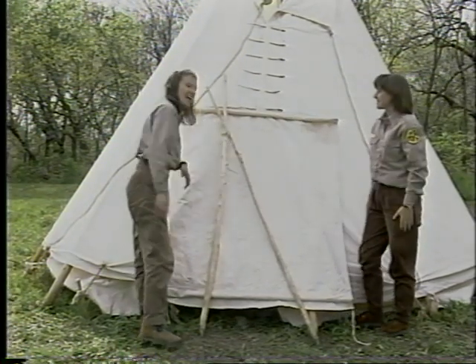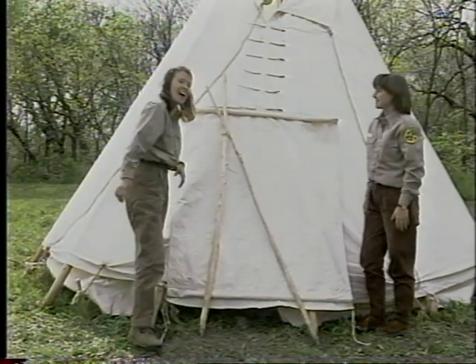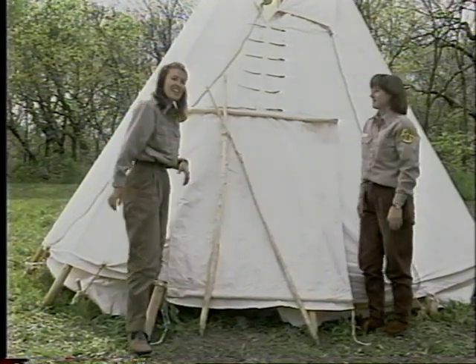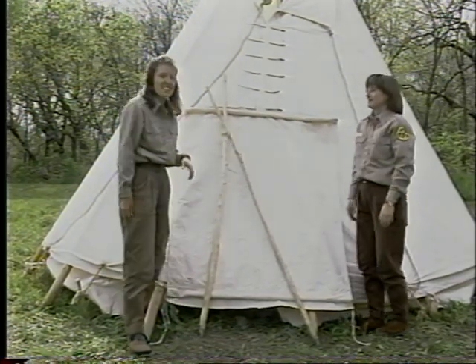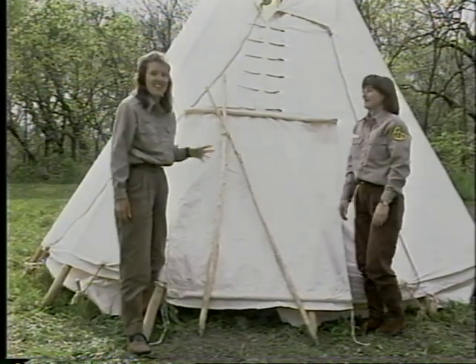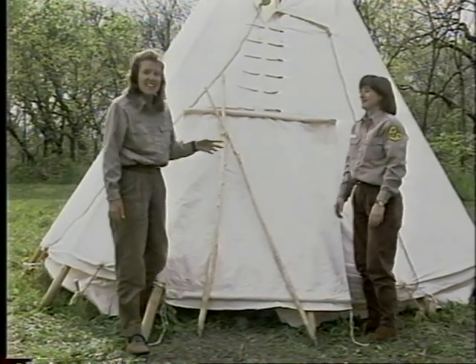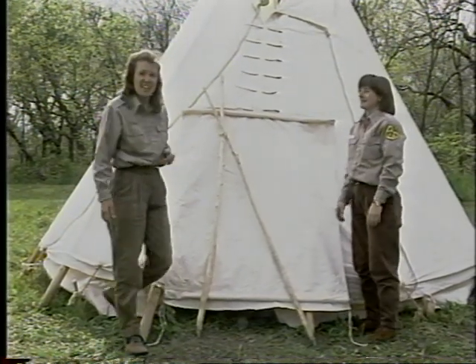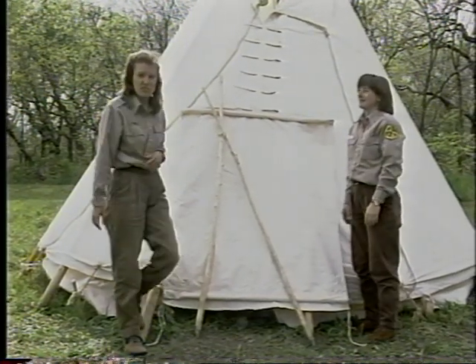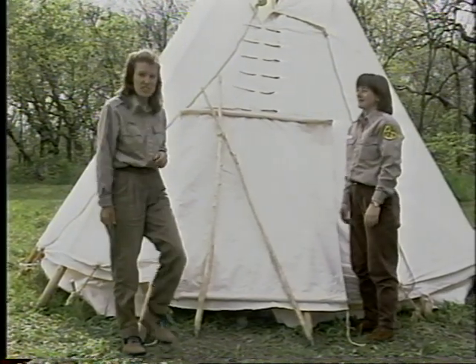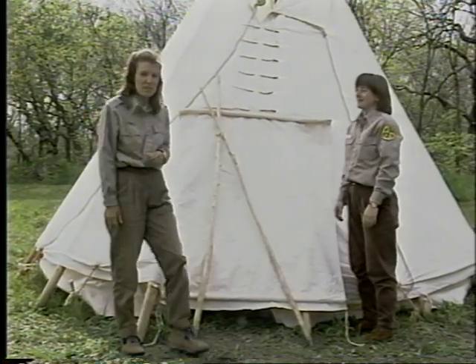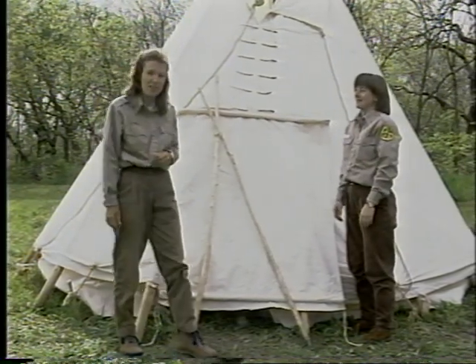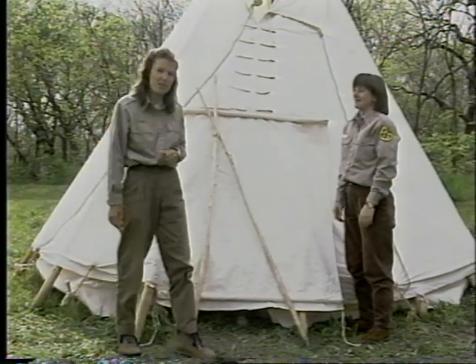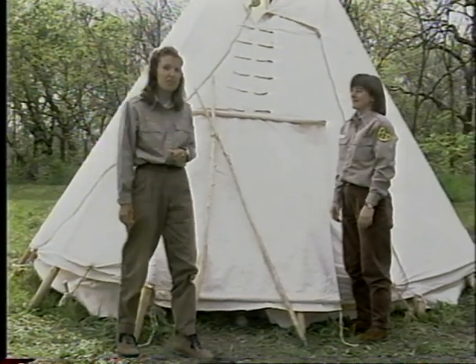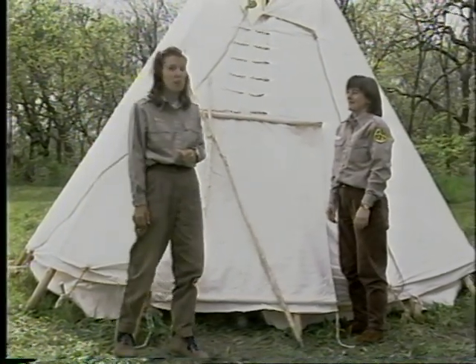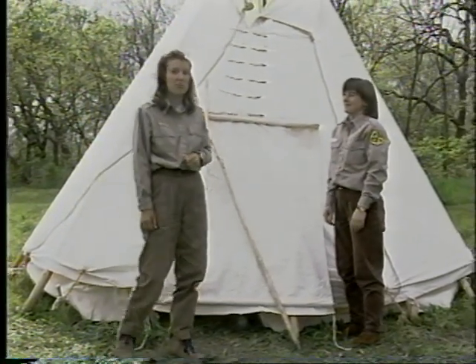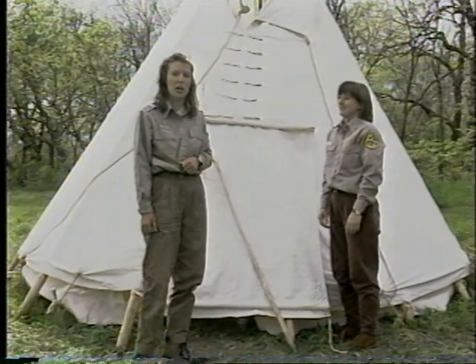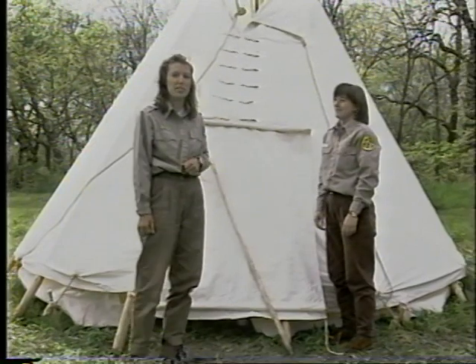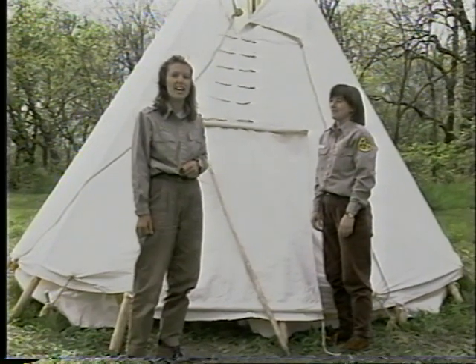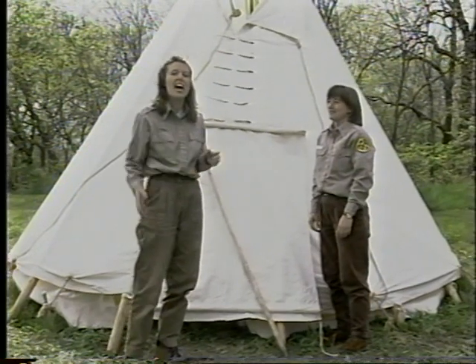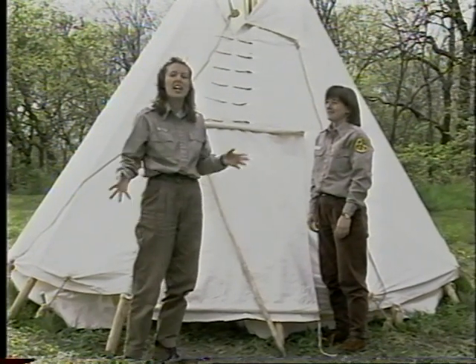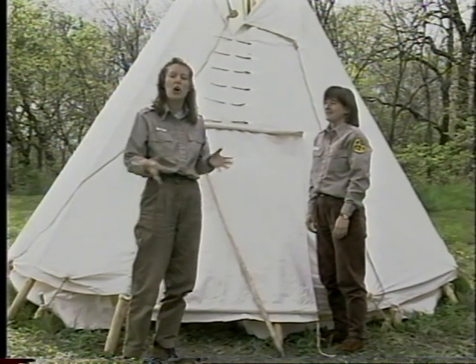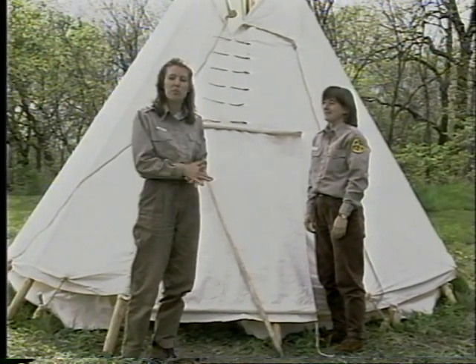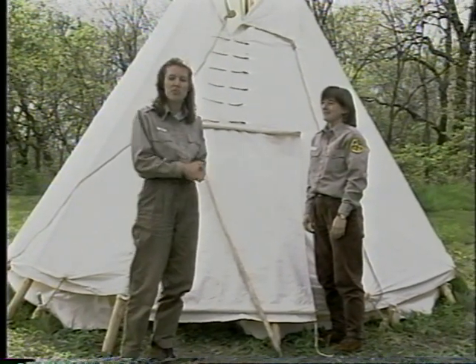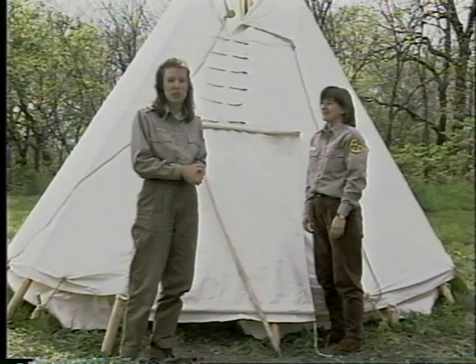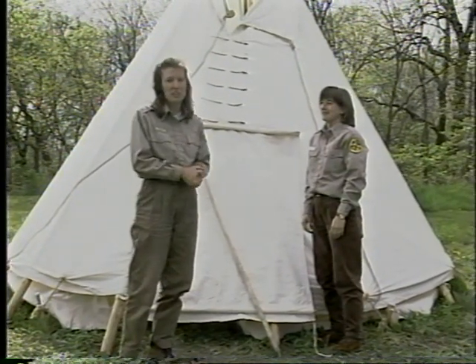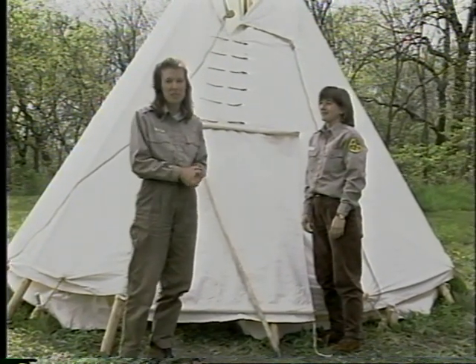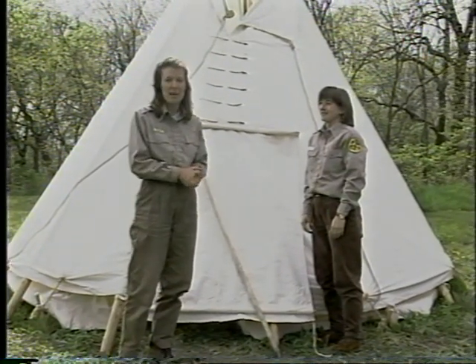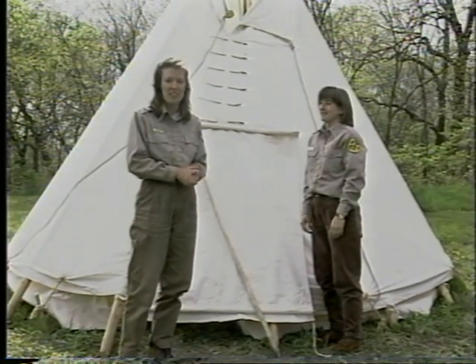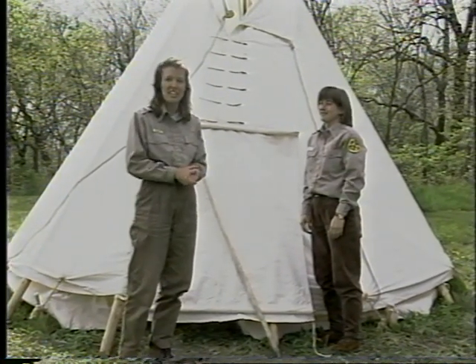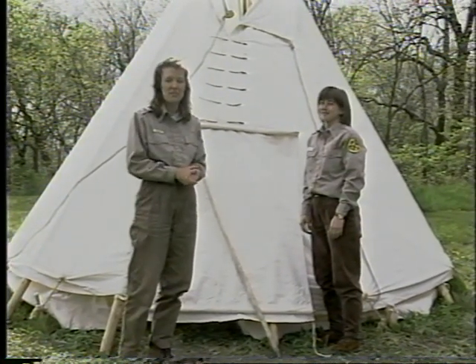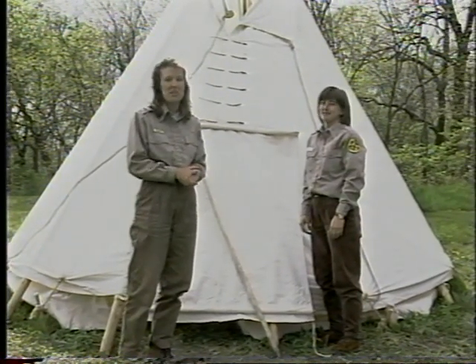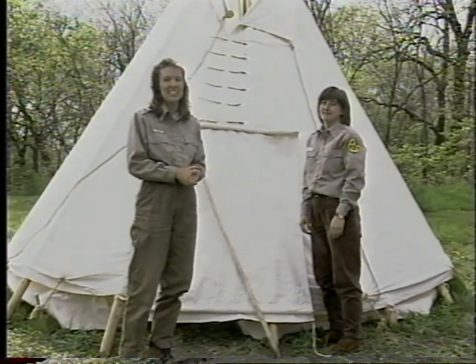I'd like to thank Naturalist Jenny Malcolmson for all of her help today, and I hope you enjoyed learning about our Native Americans.